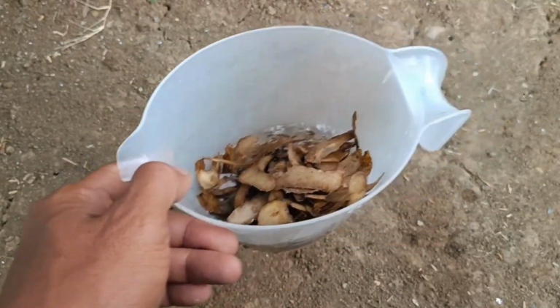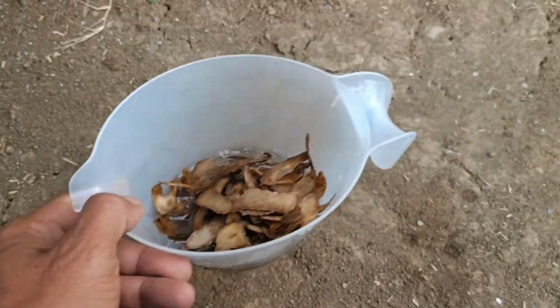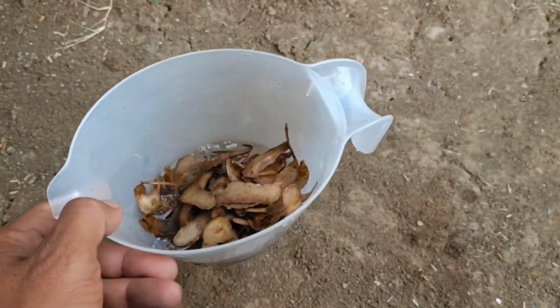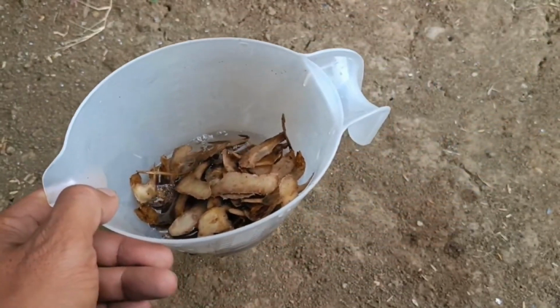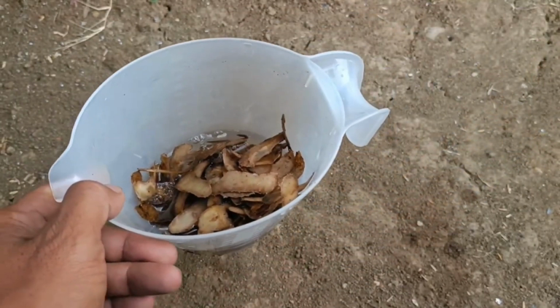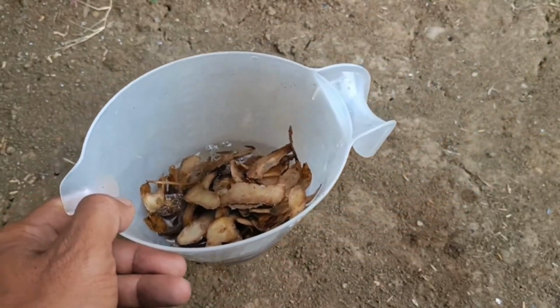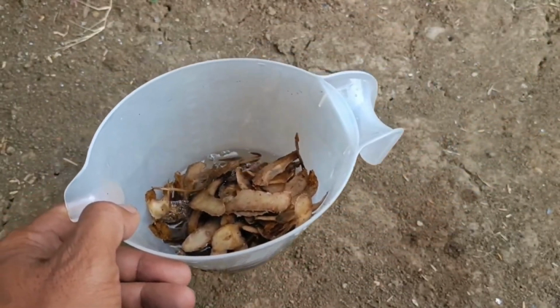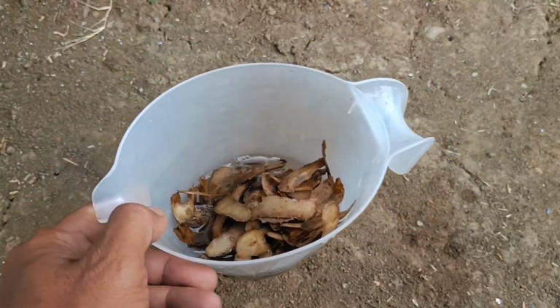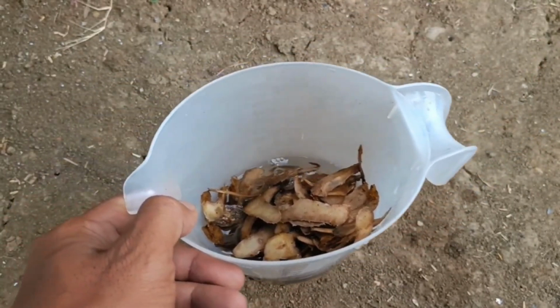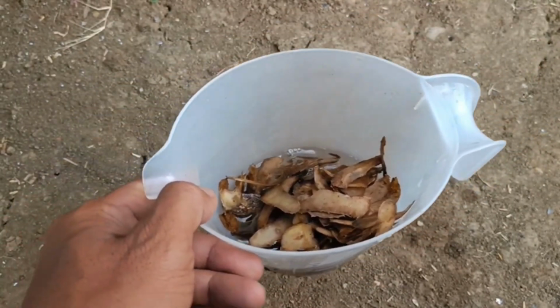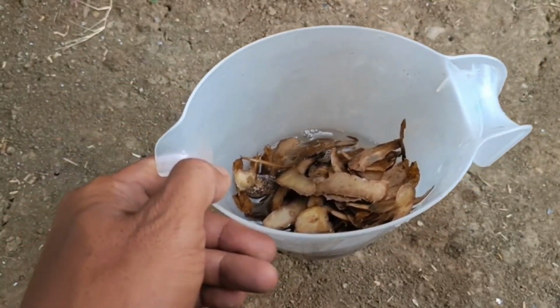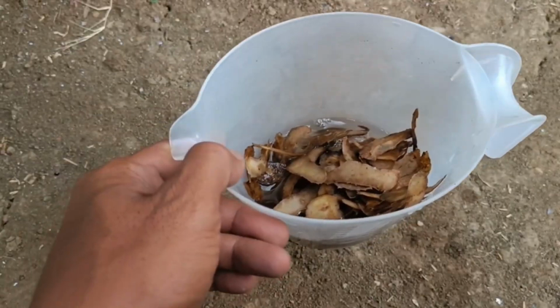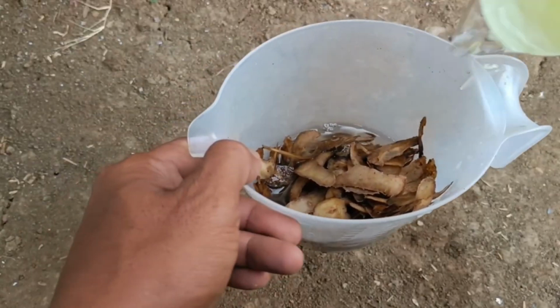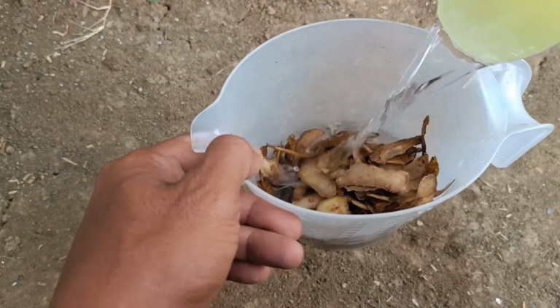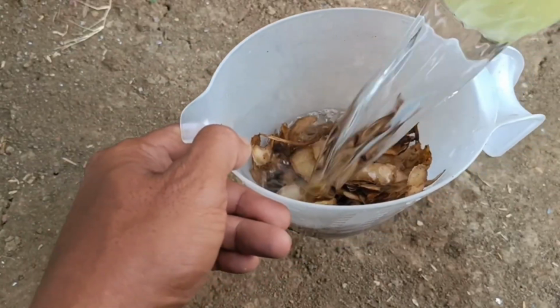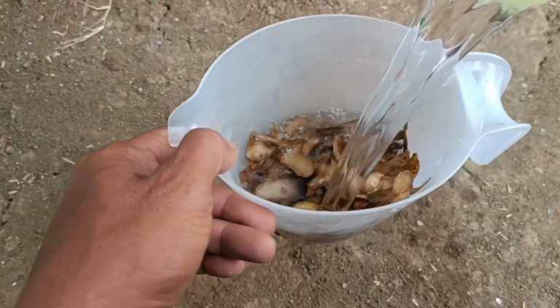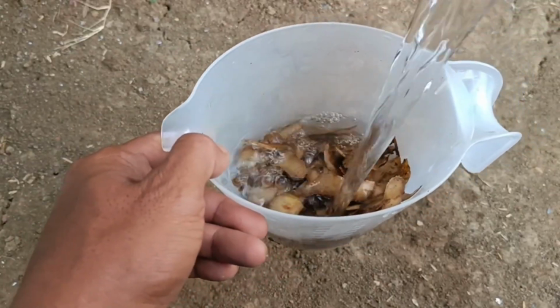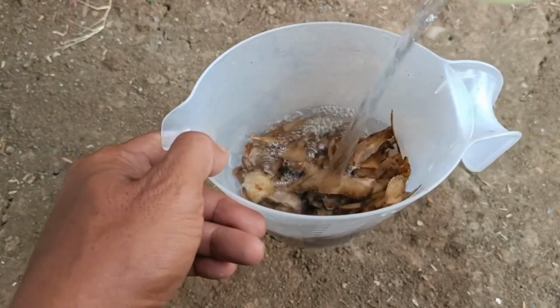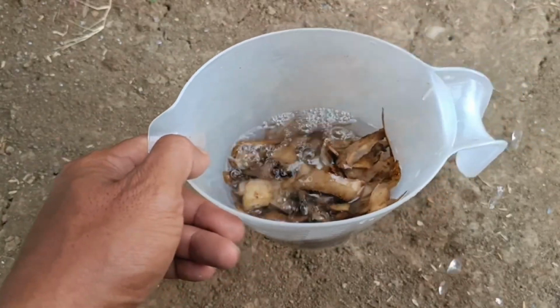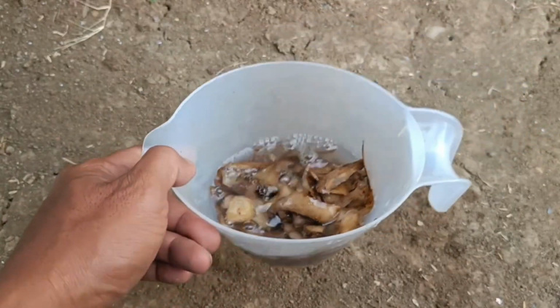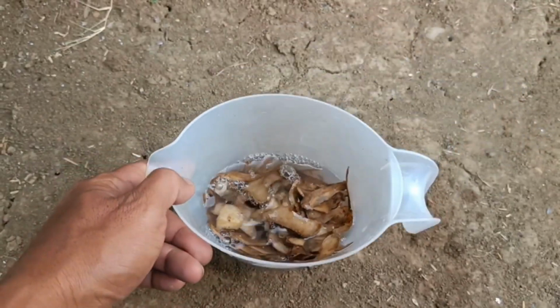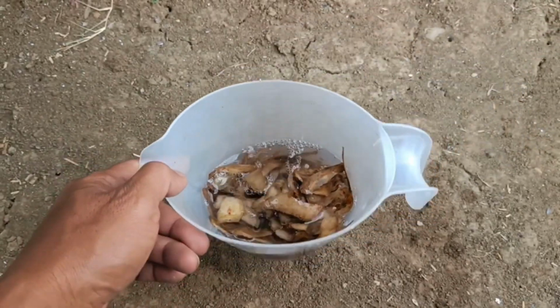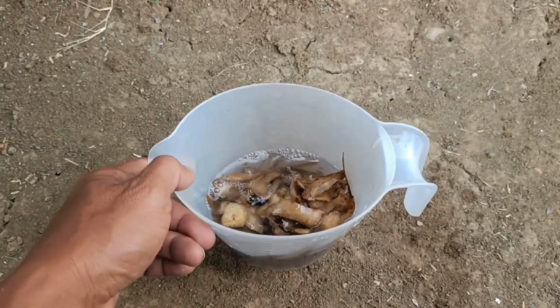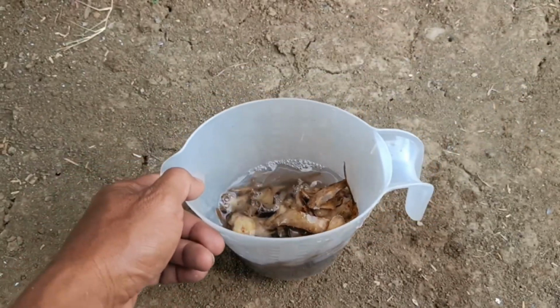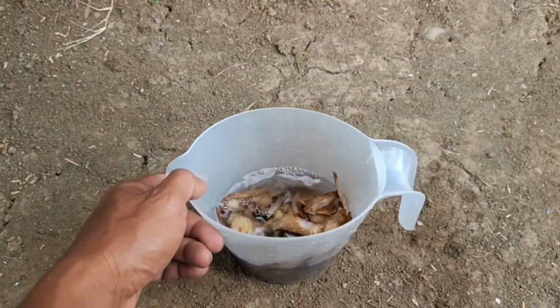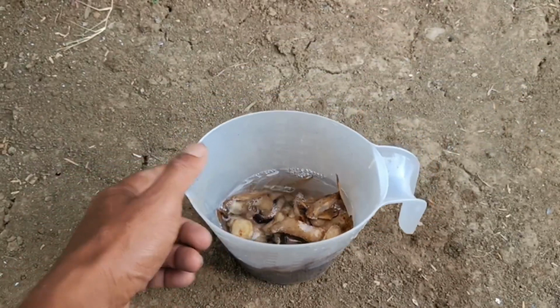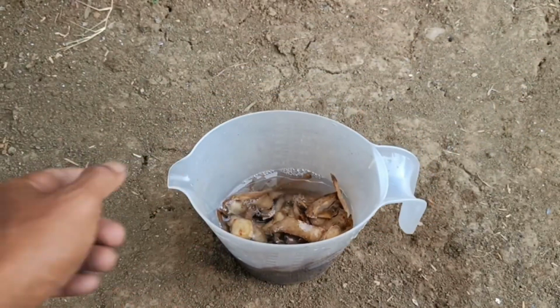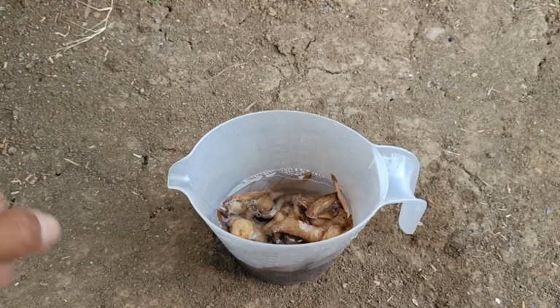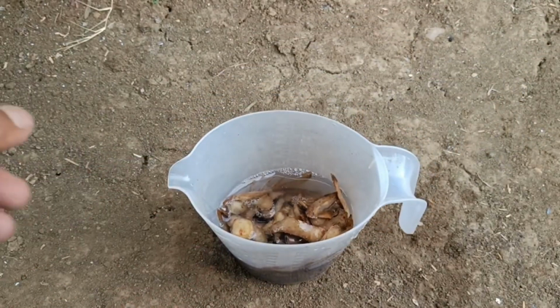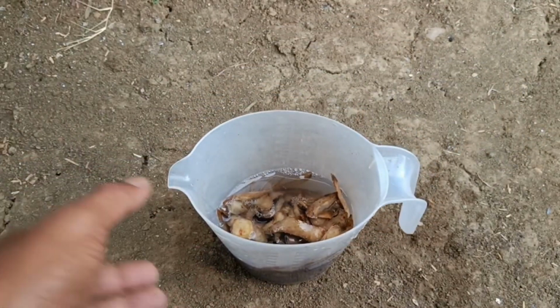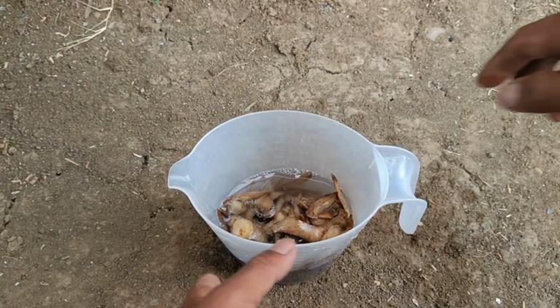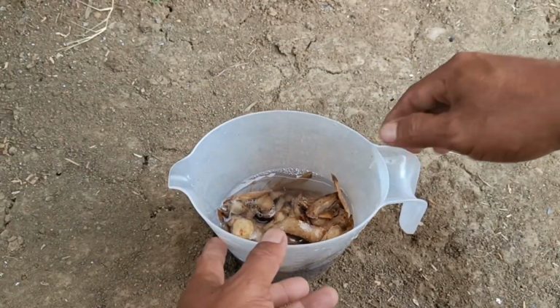For the simple method, soak fresh potato peels in water for a few days, then strain and dilute it before use.